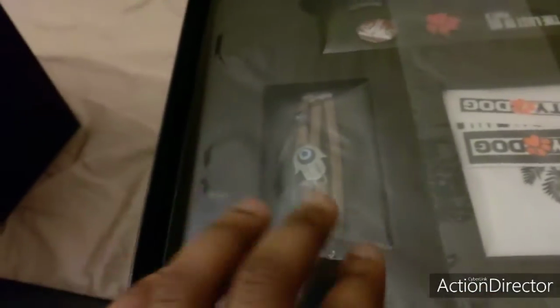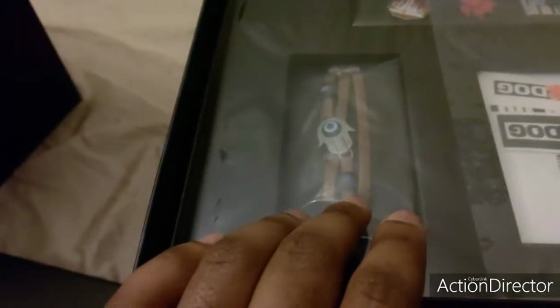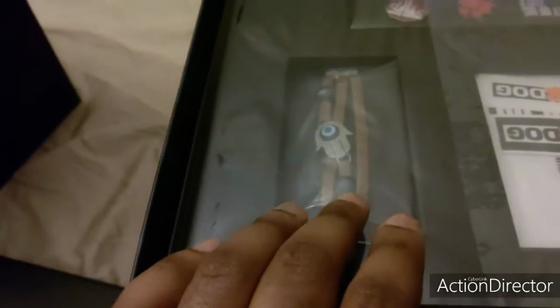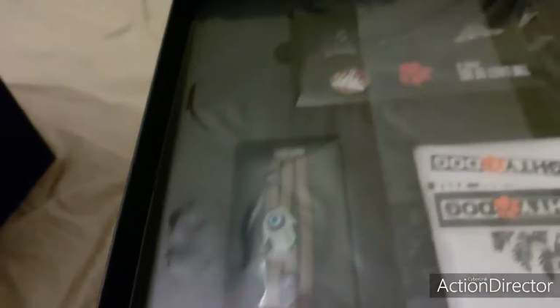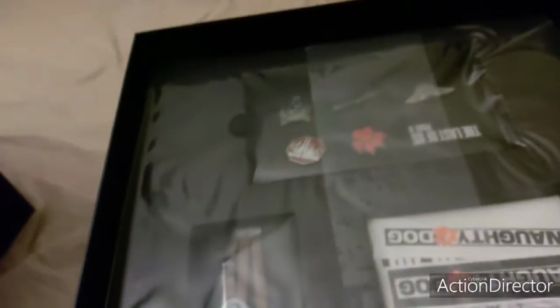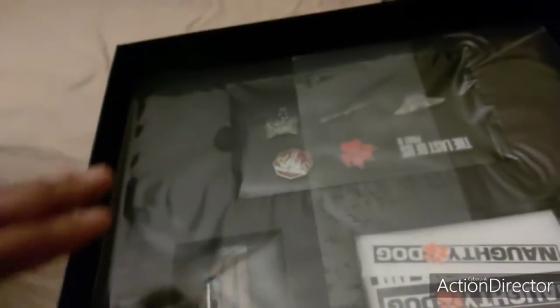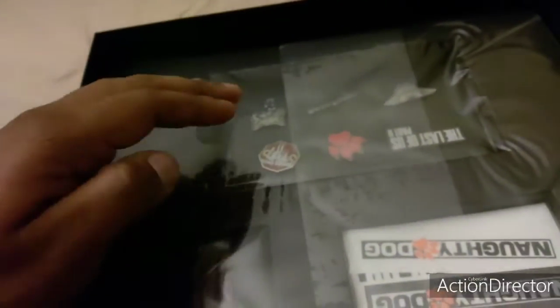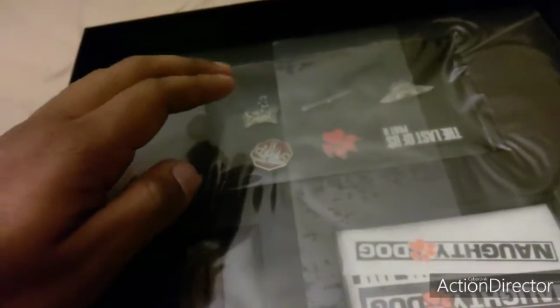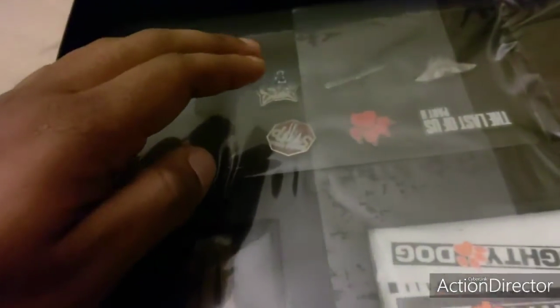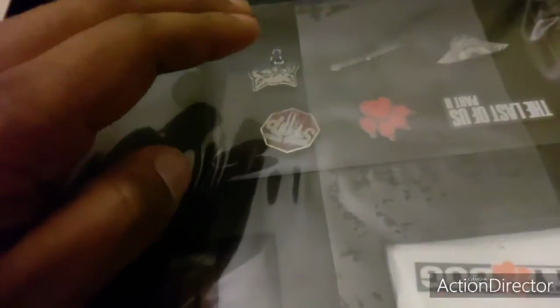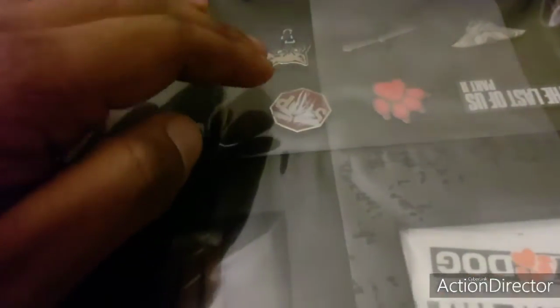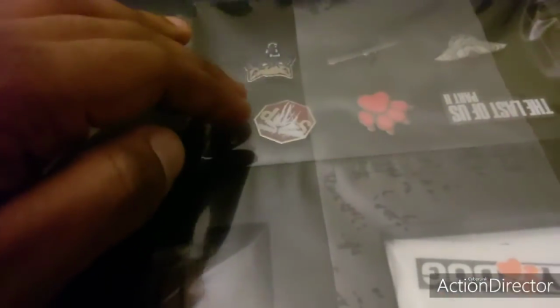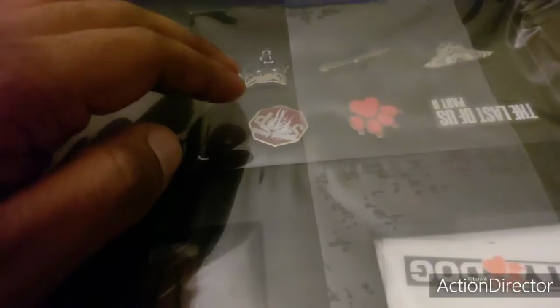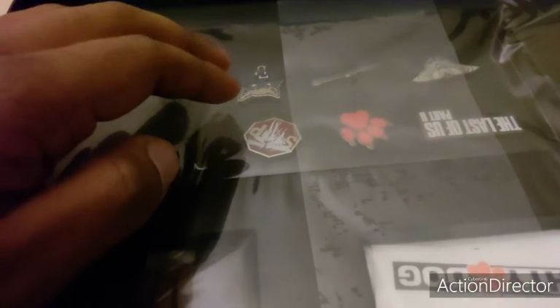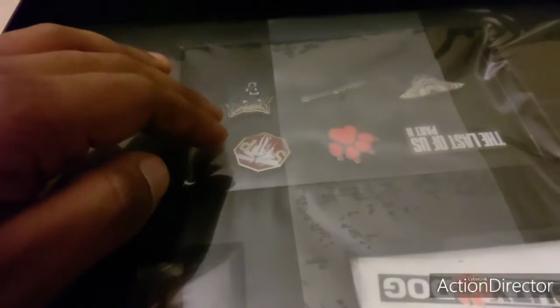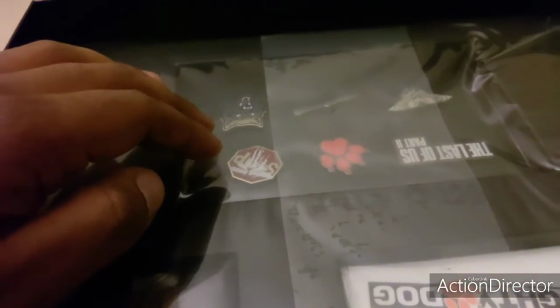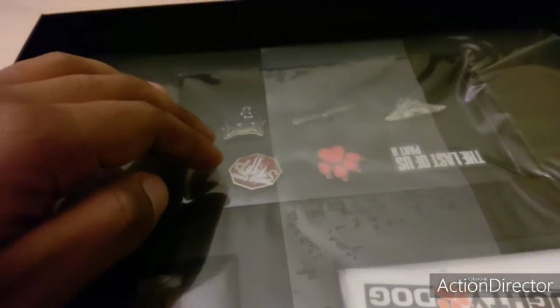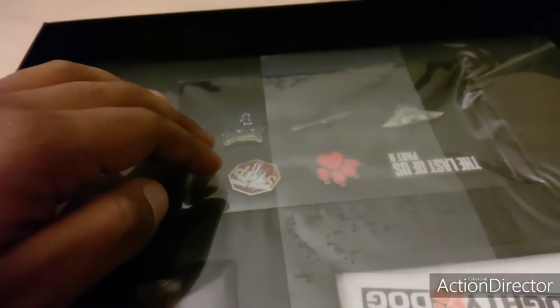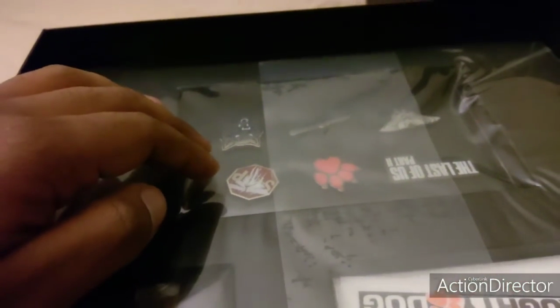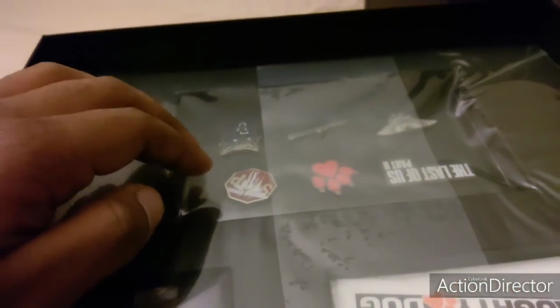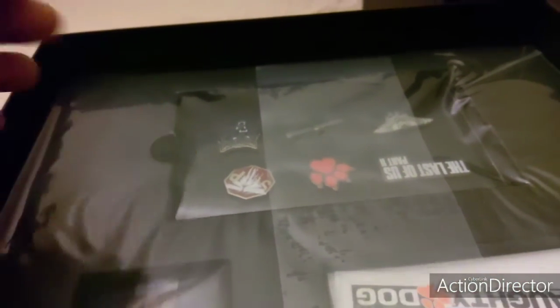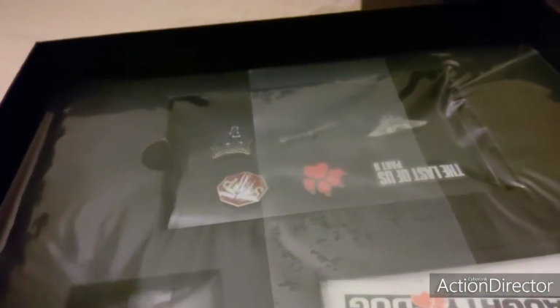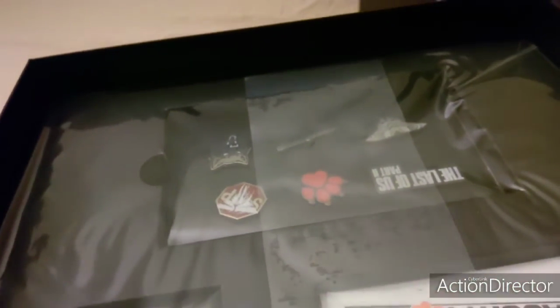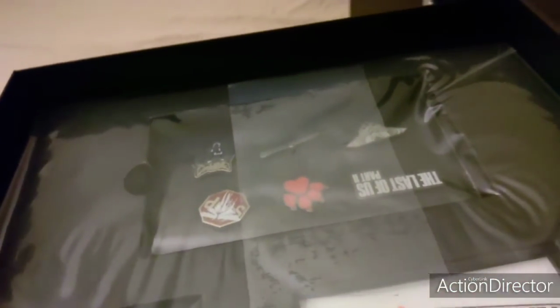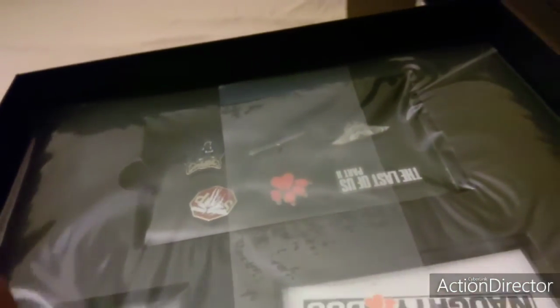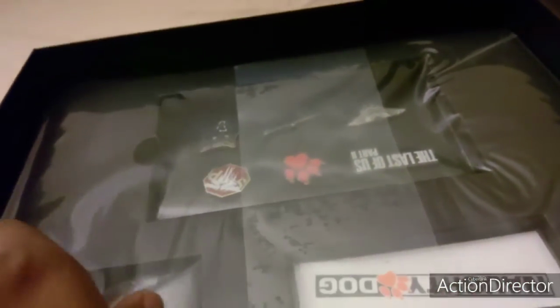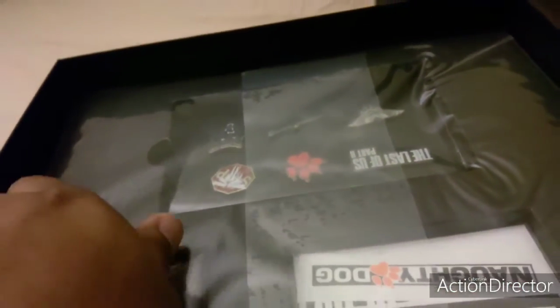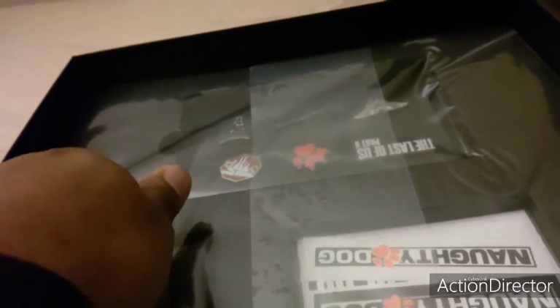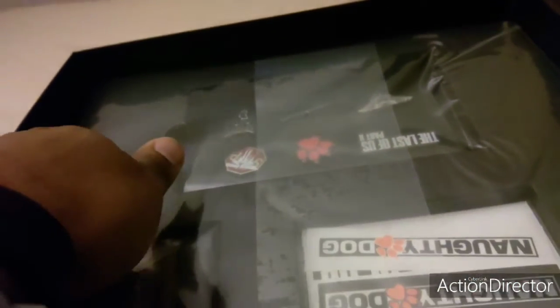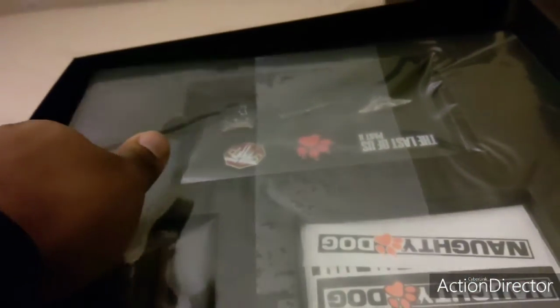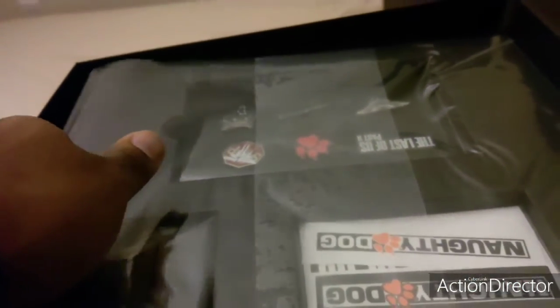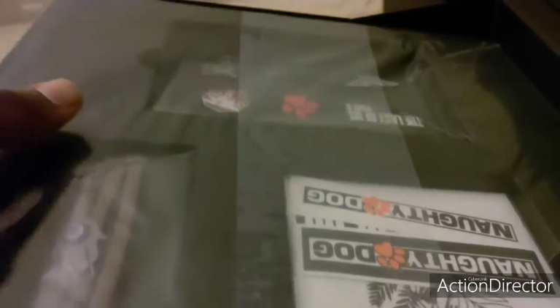Ellie's bracelet and a bunch of pins for the game. This is also in the collection, just from memory.